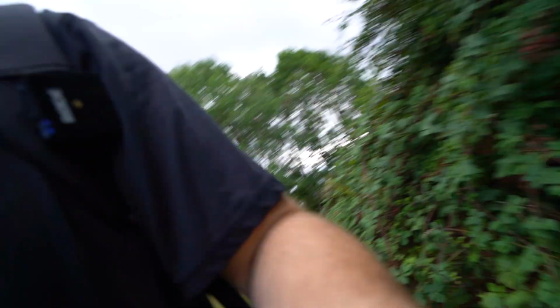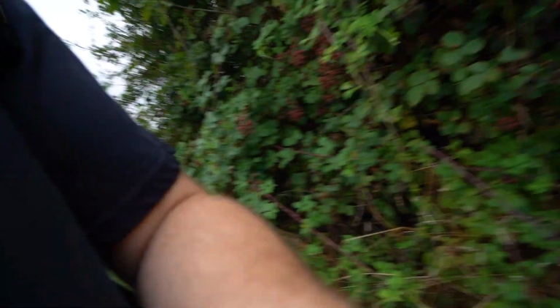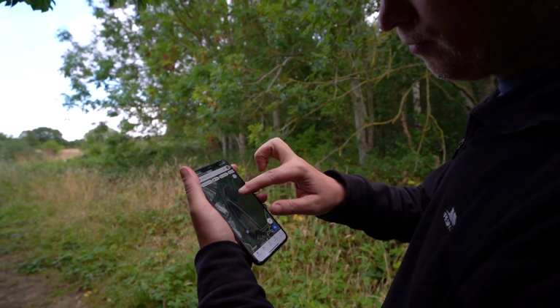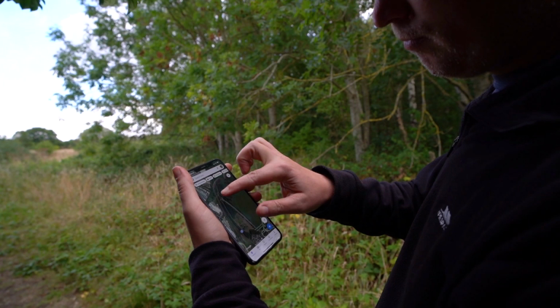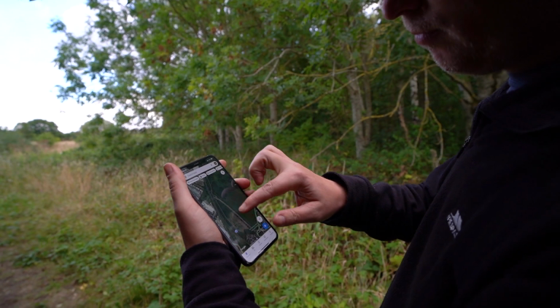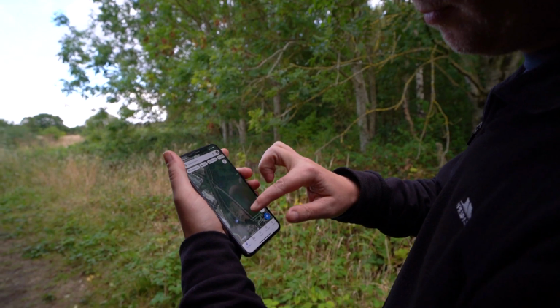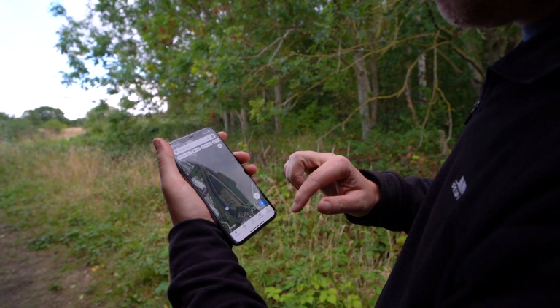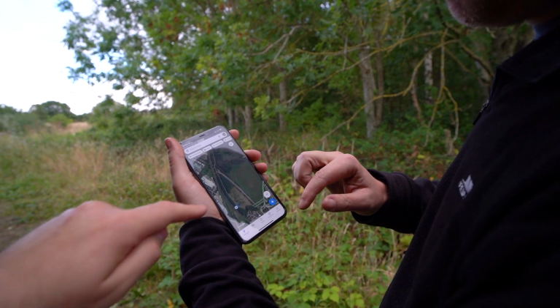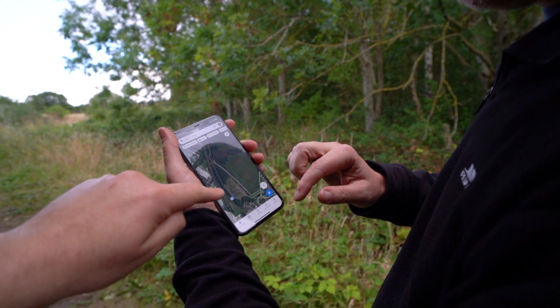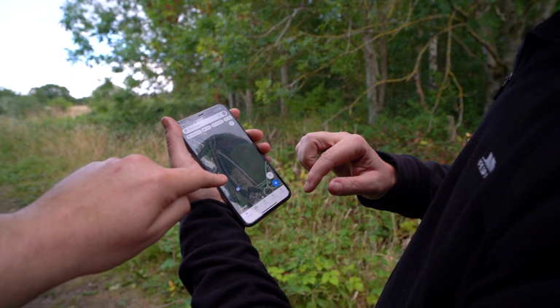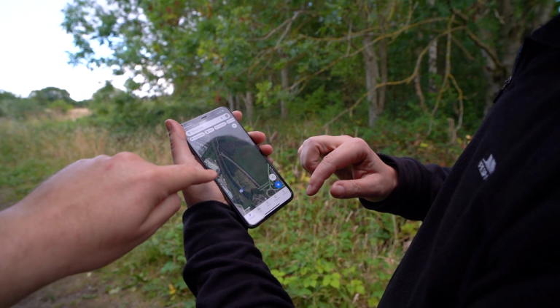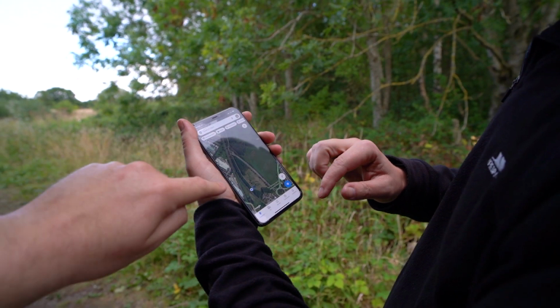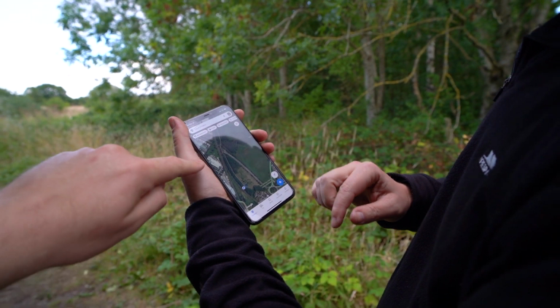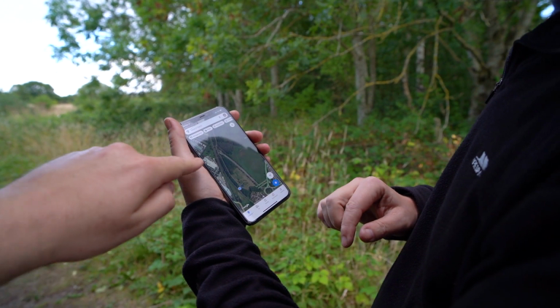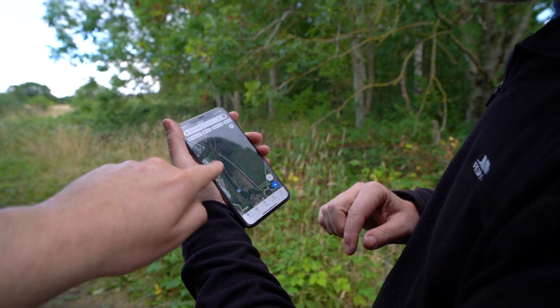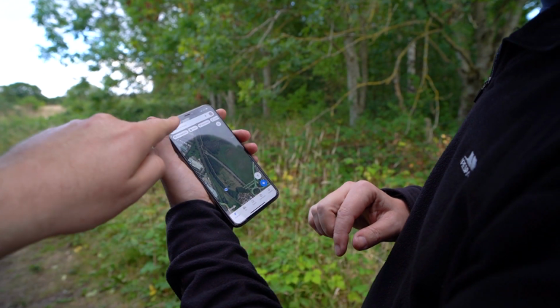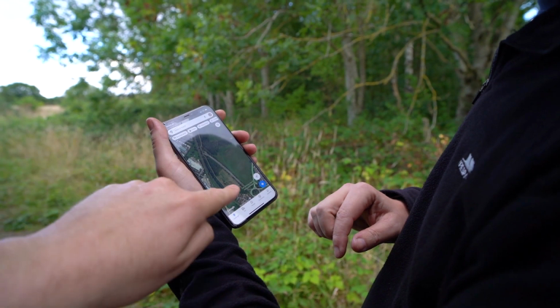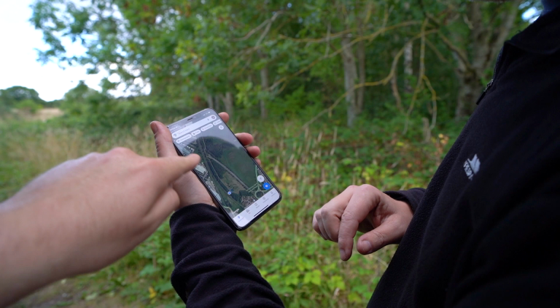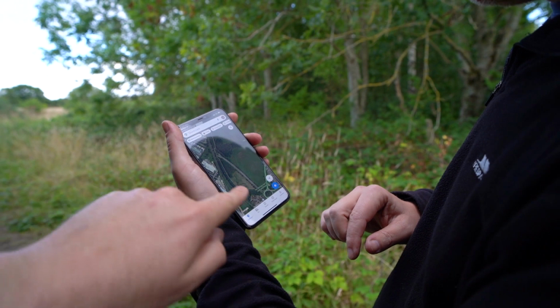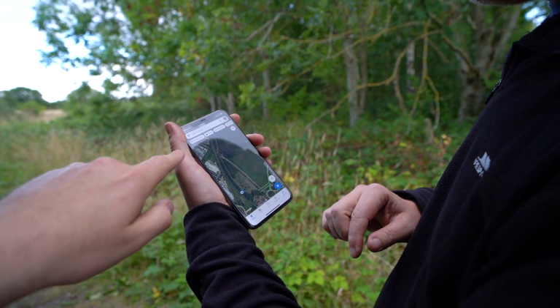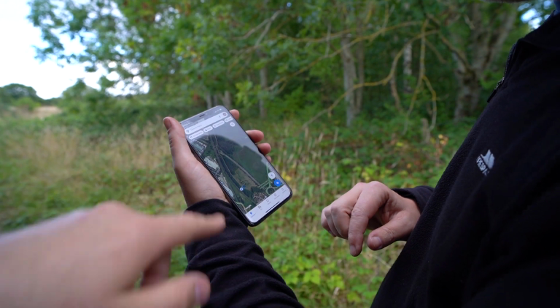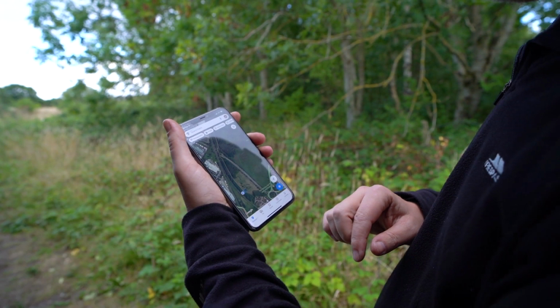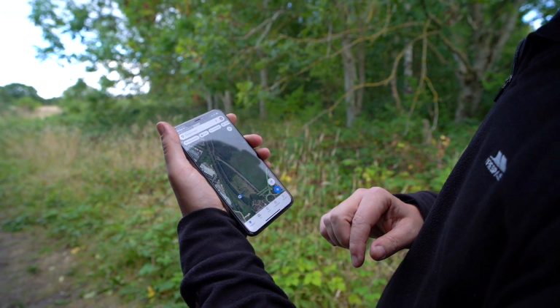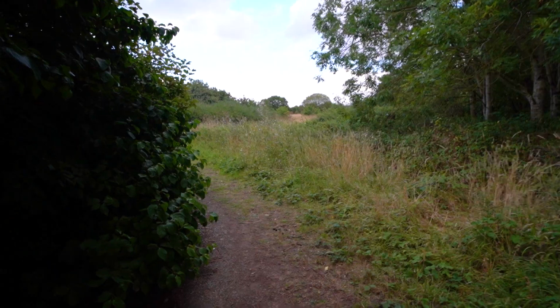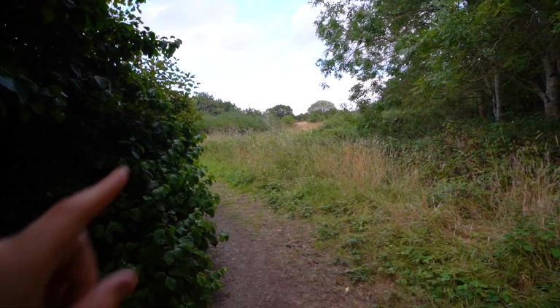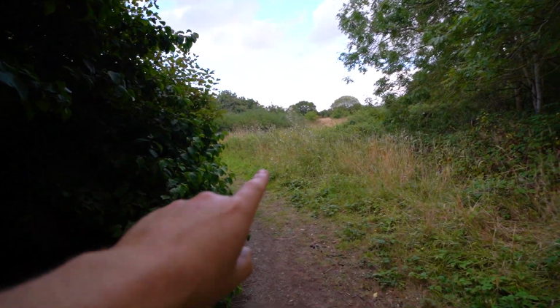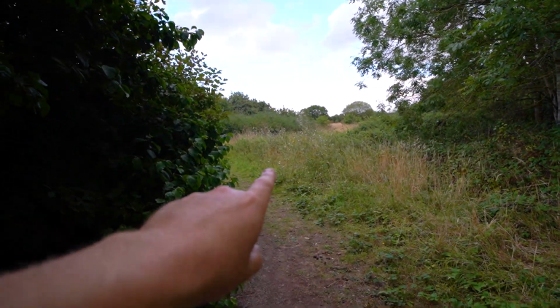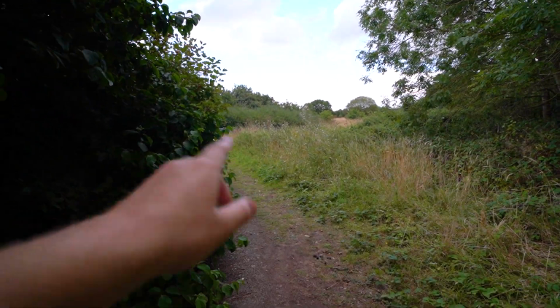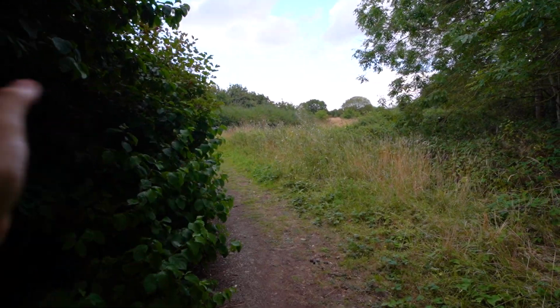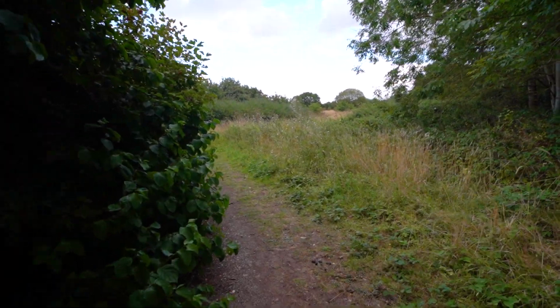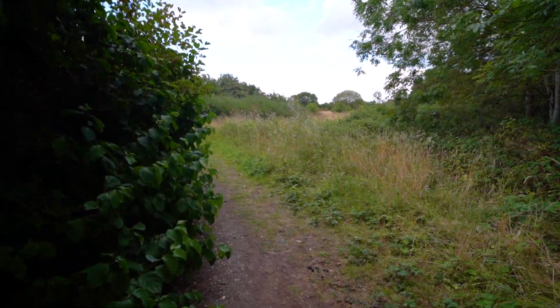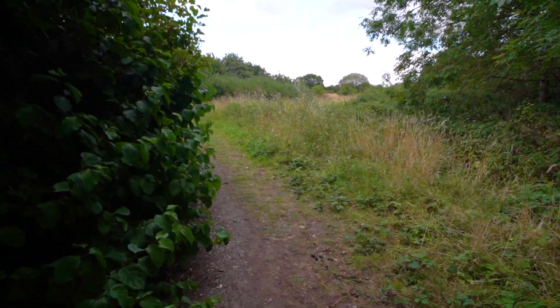We're following Google Maps — there's a footpath here that leads us straight onto the Road to Nowhere. We've got to follow this path and work our way round.